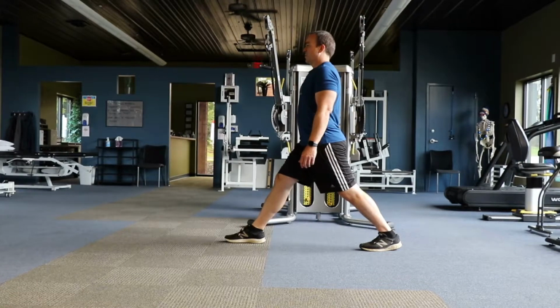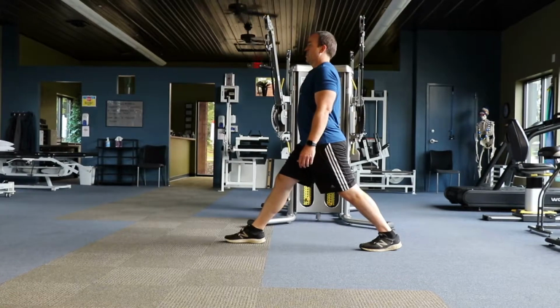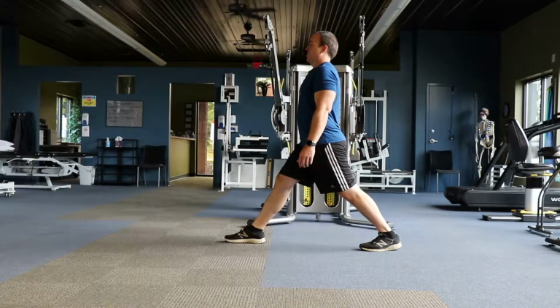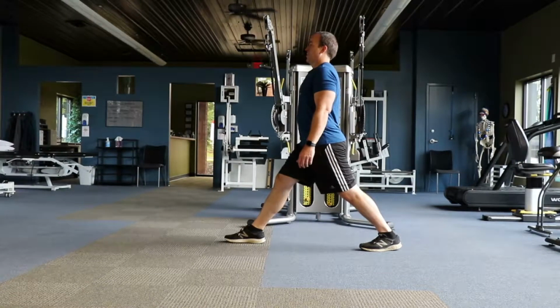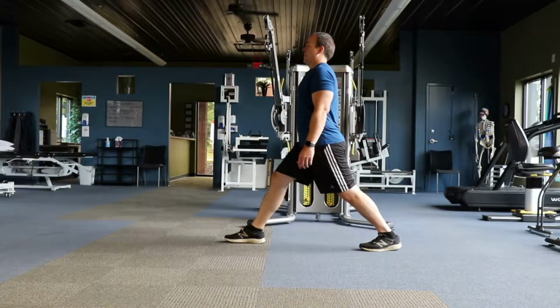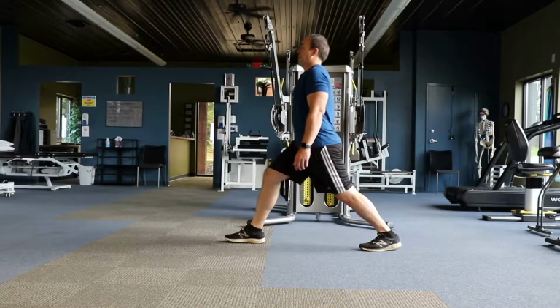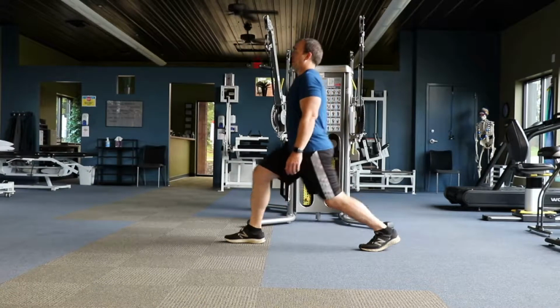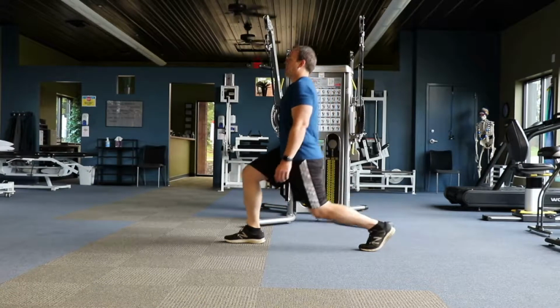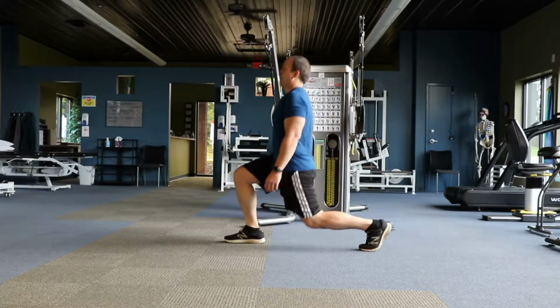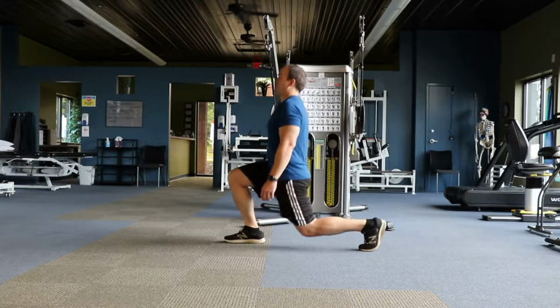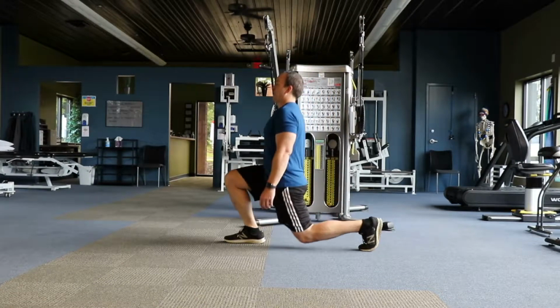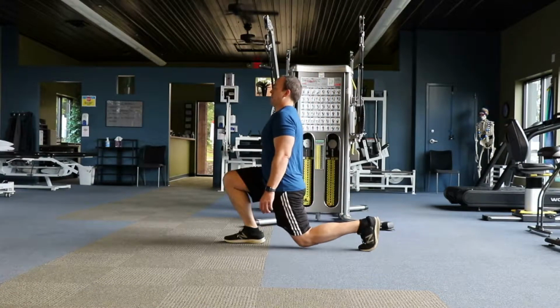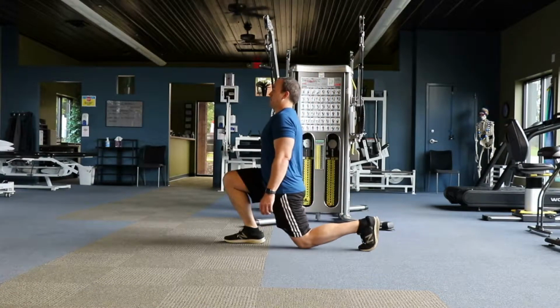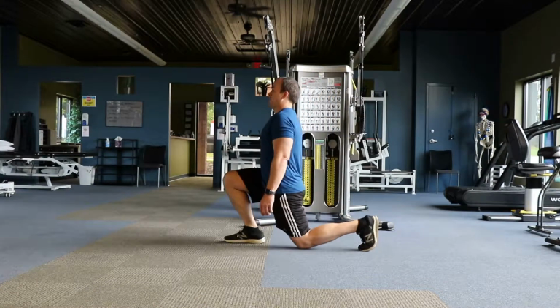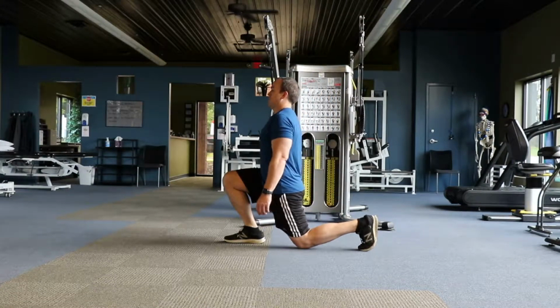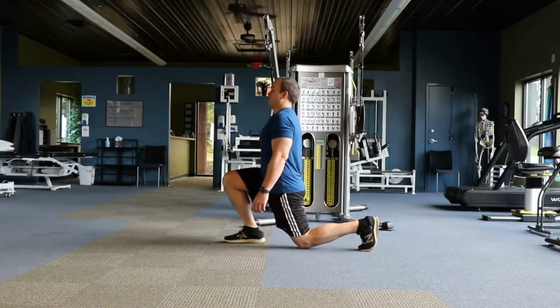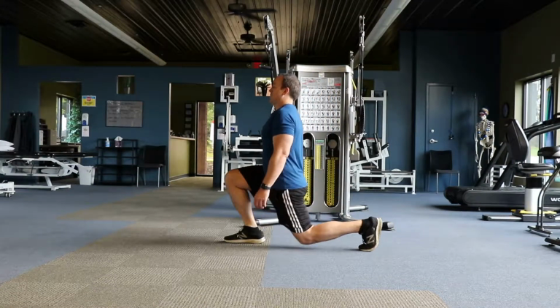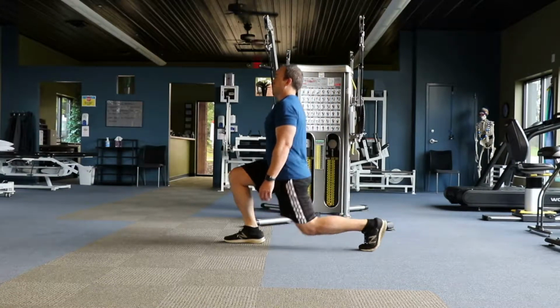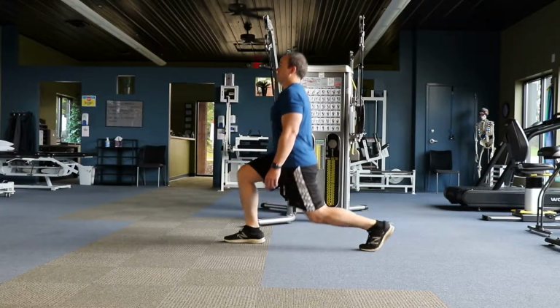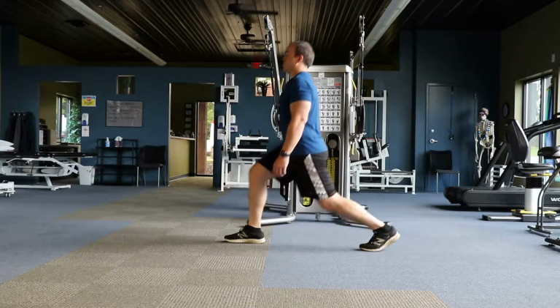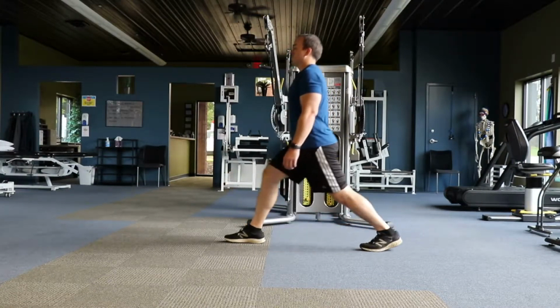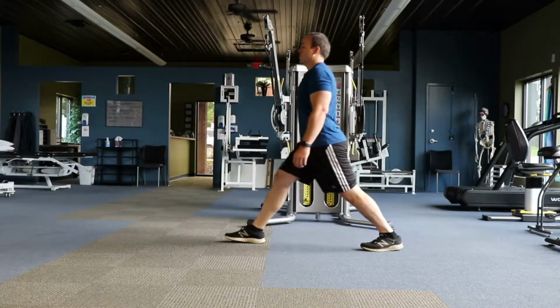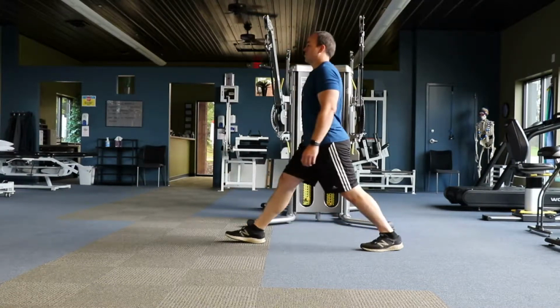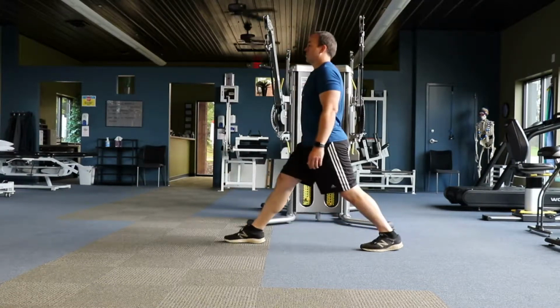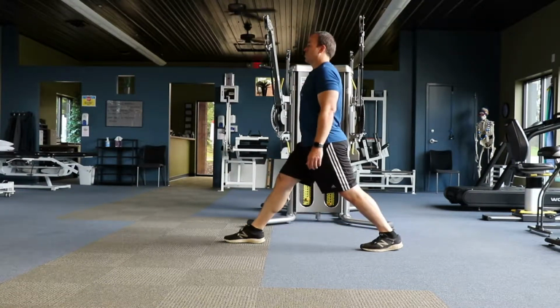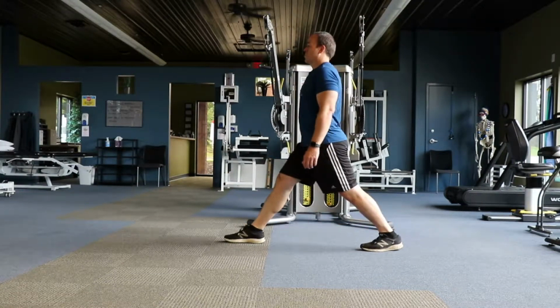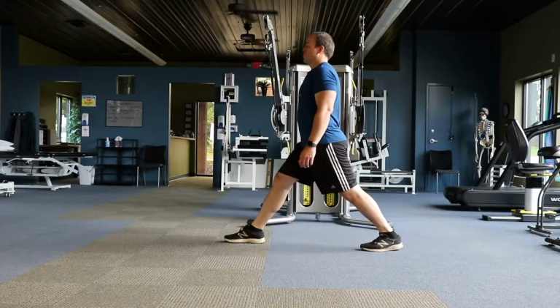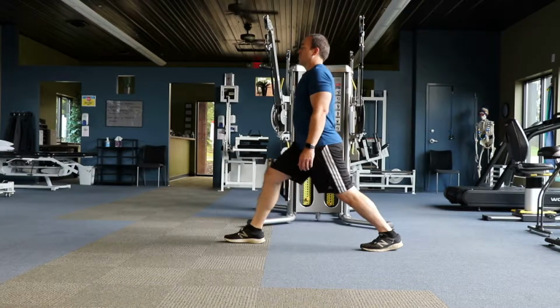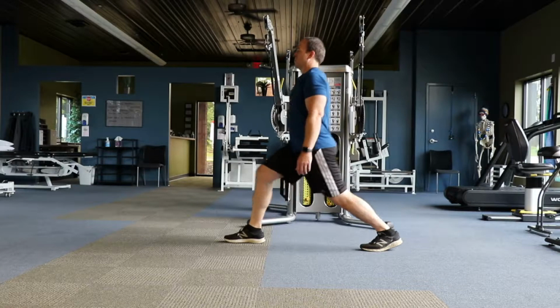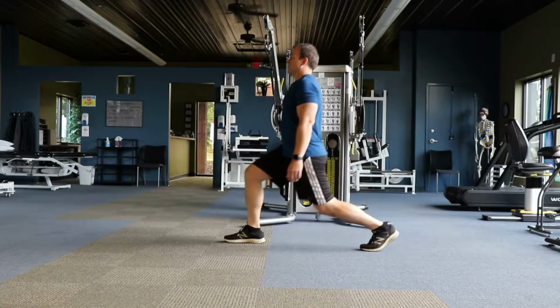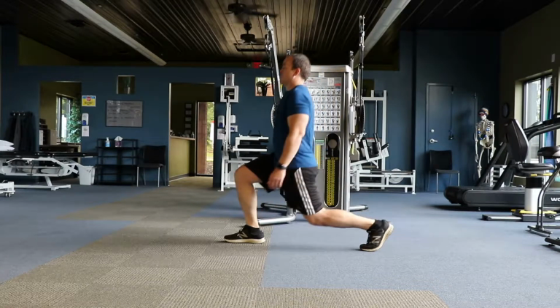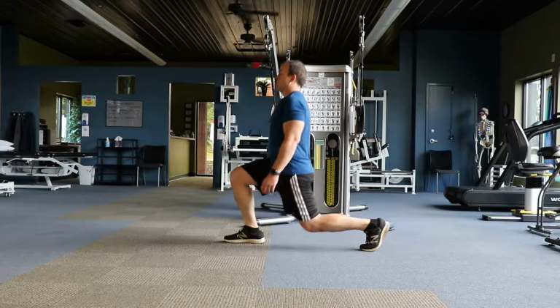This is the split squat. Start with your feet in a staggered position with both feet flat.